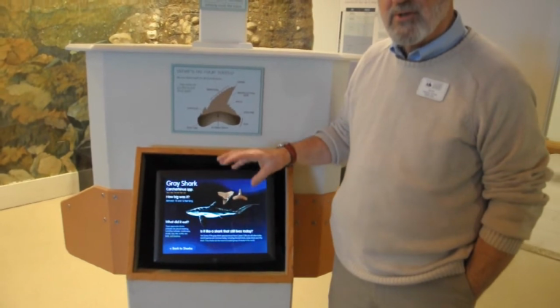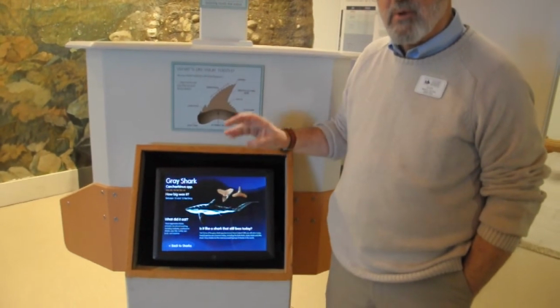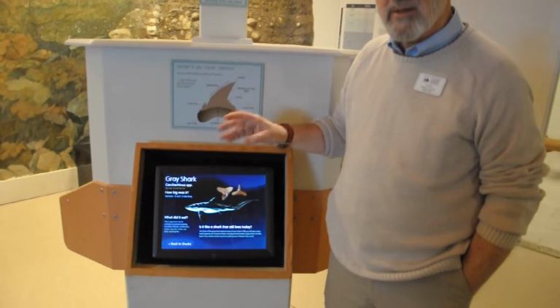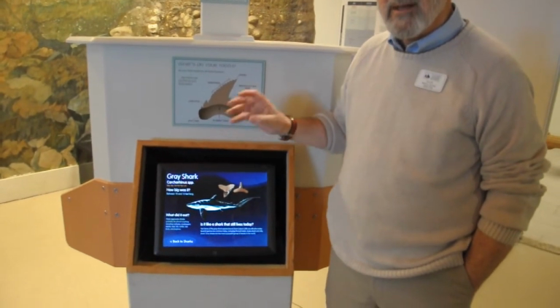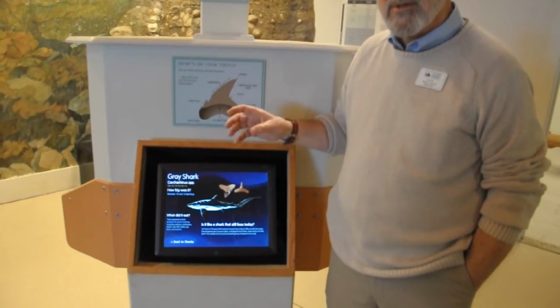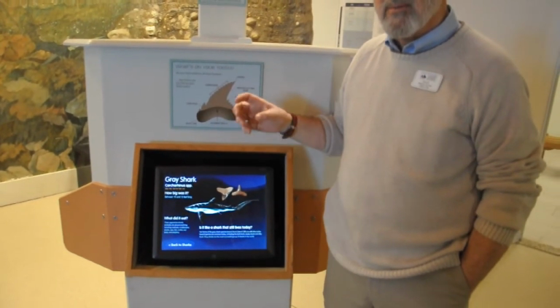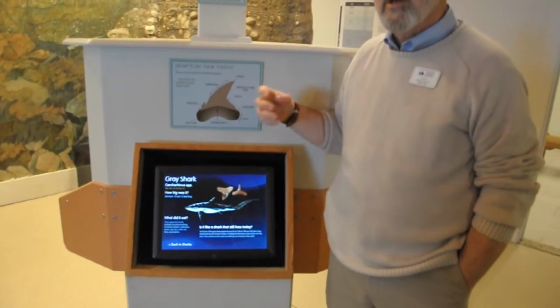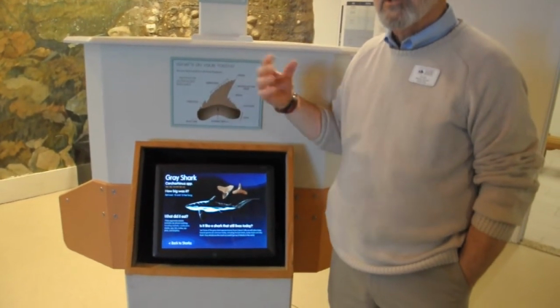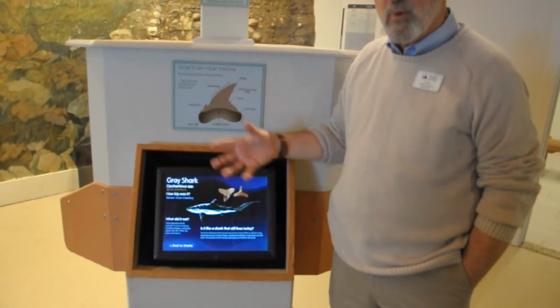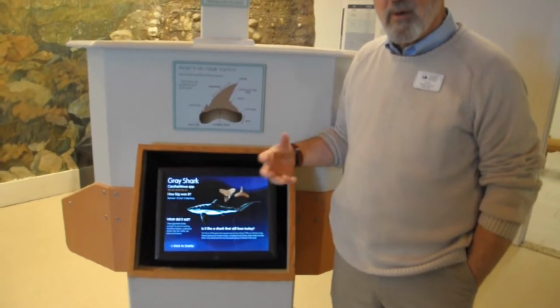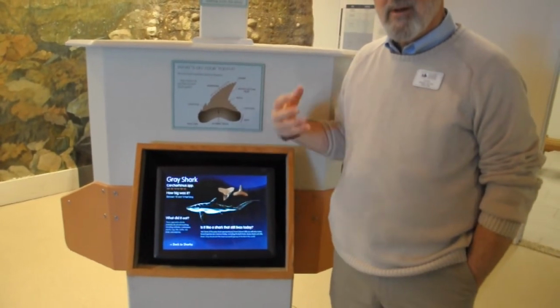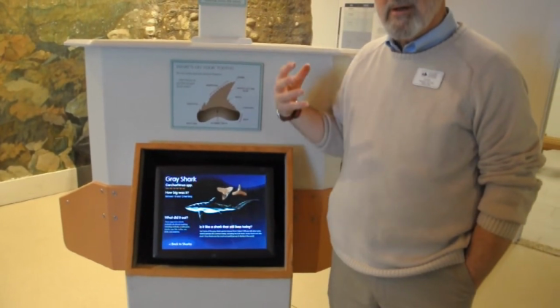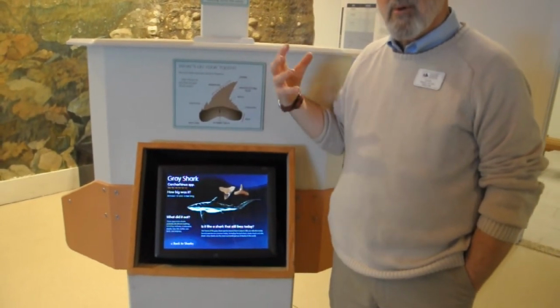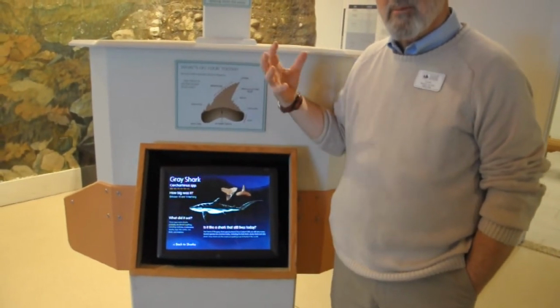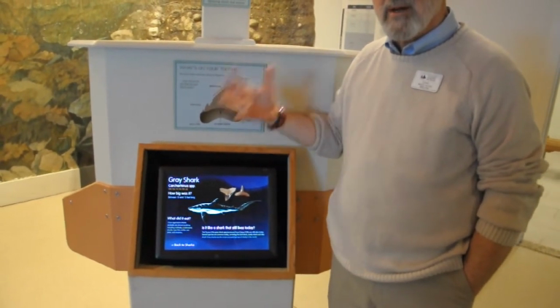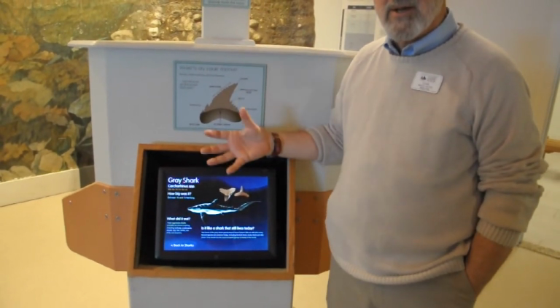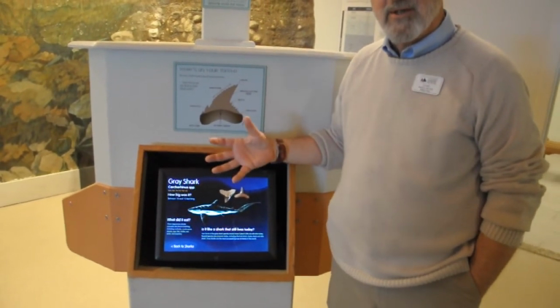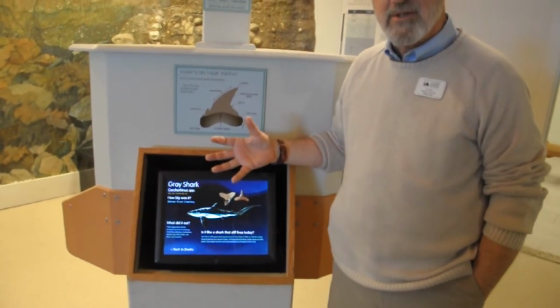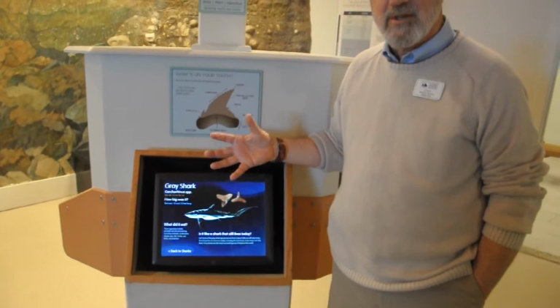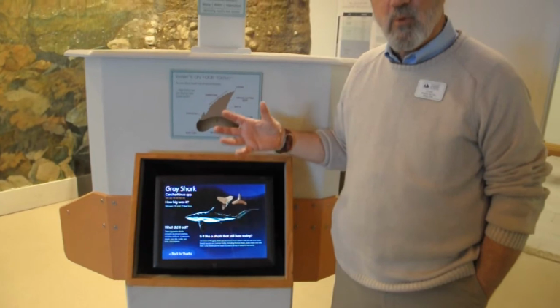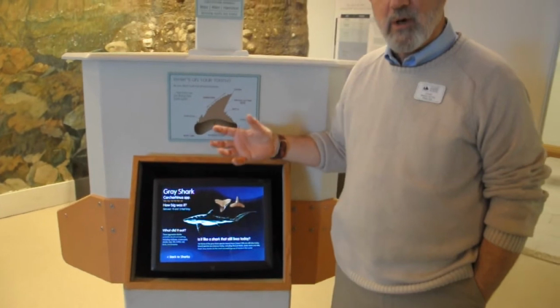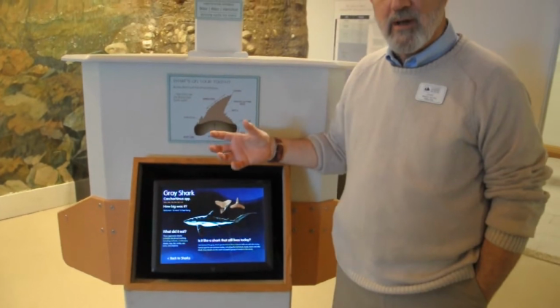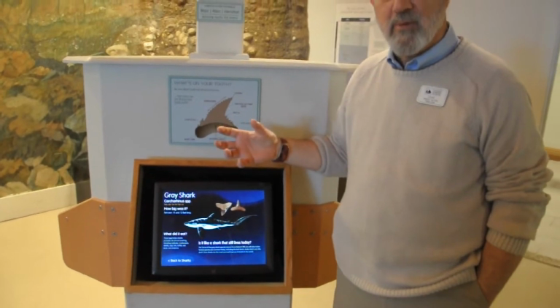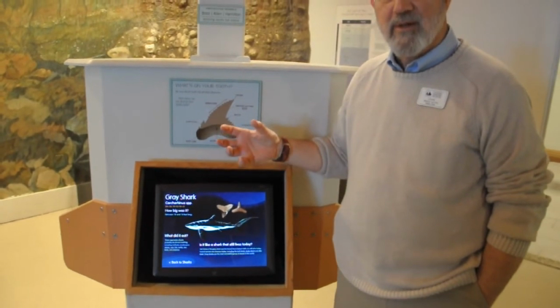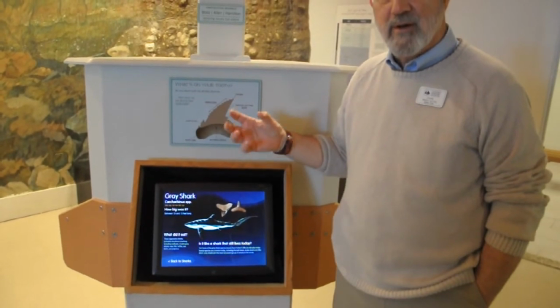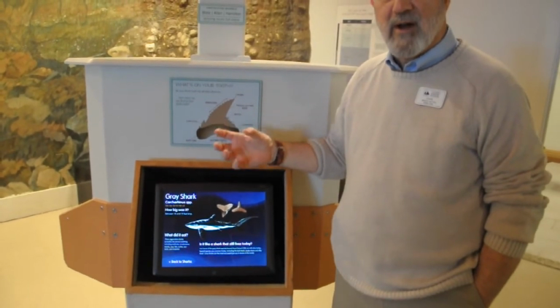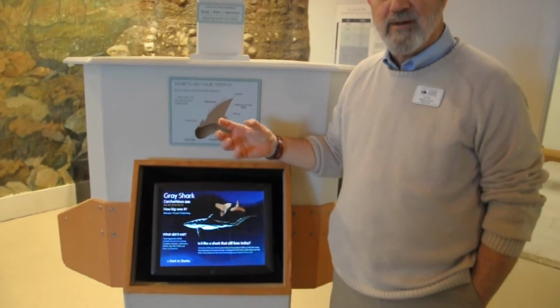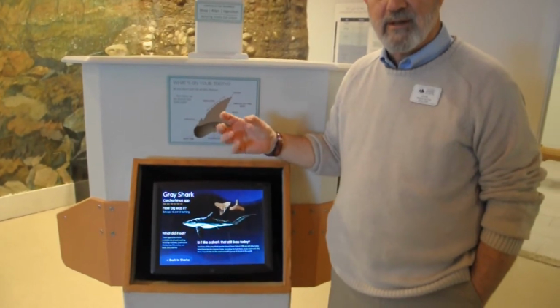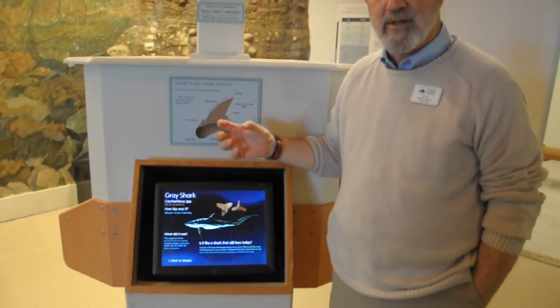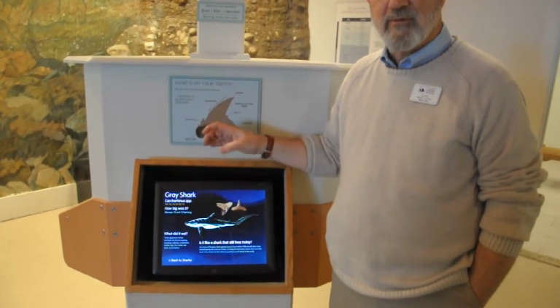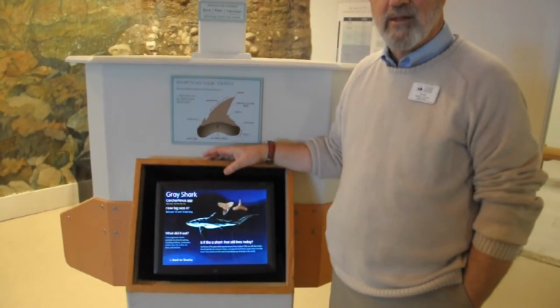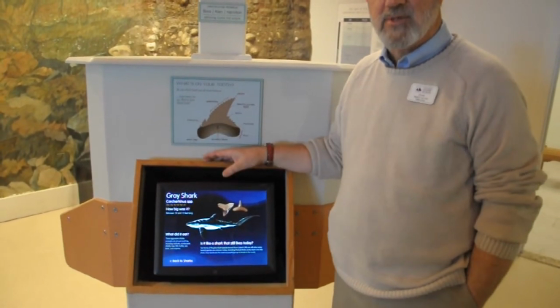We want the kids to explore, be their own paleontologist, and walk away with a find that they've identified themselves.